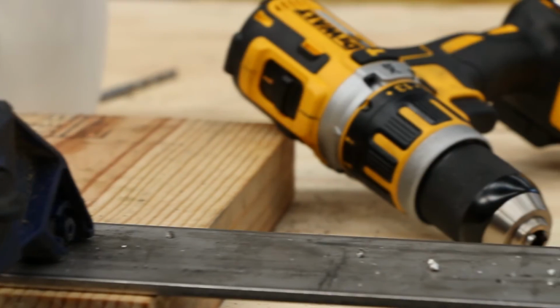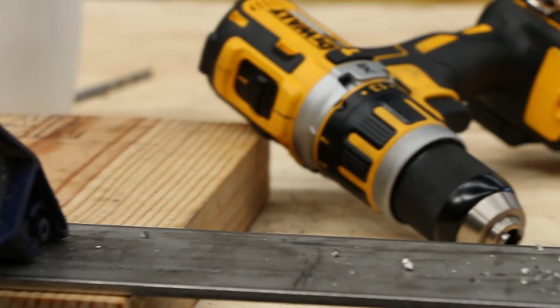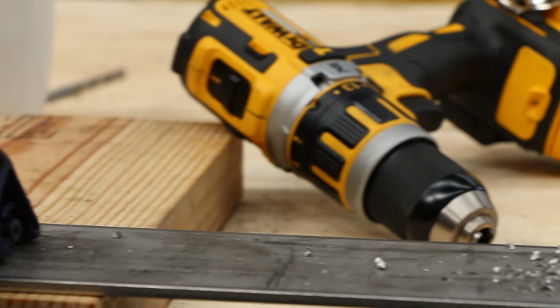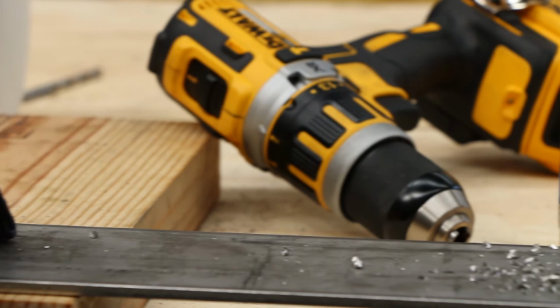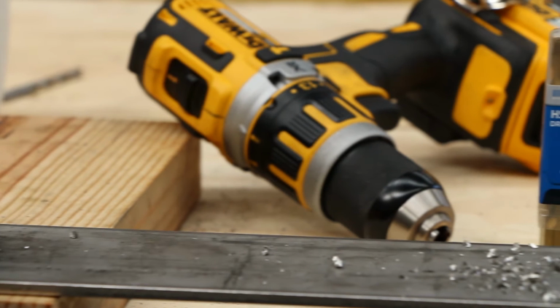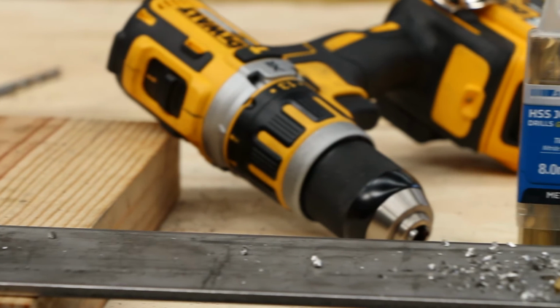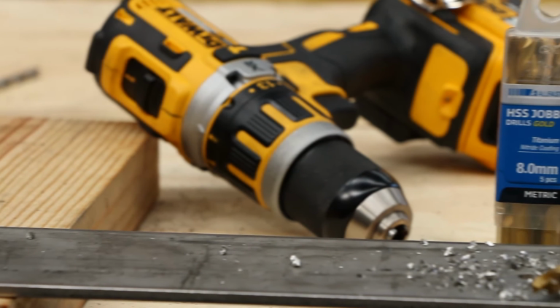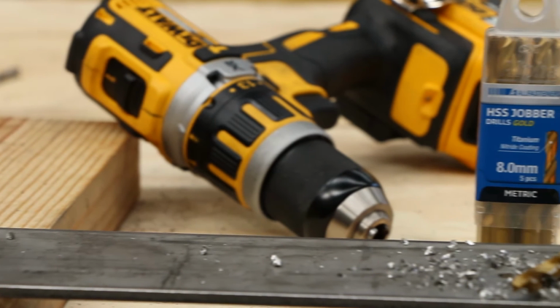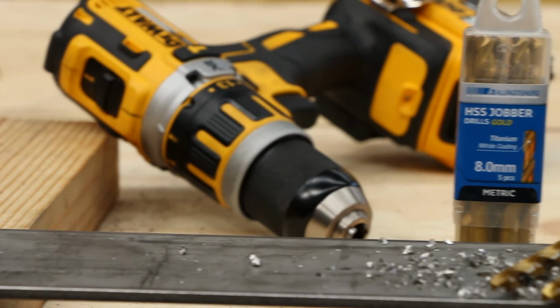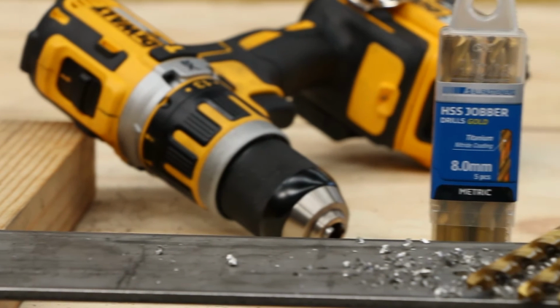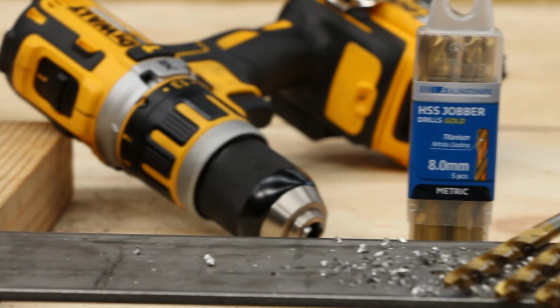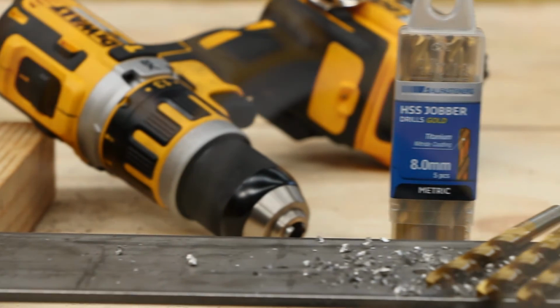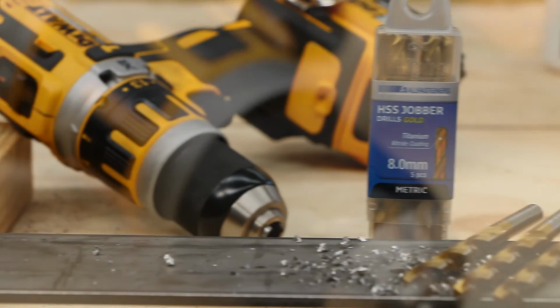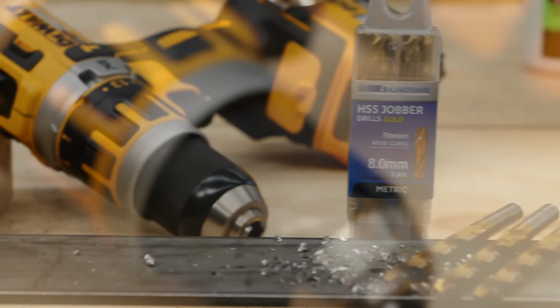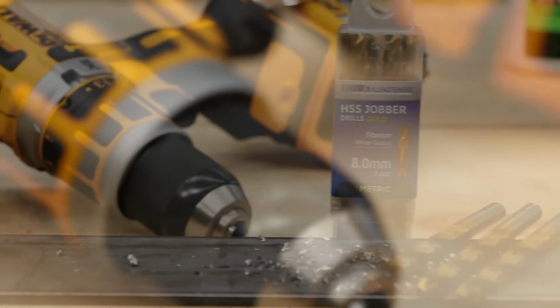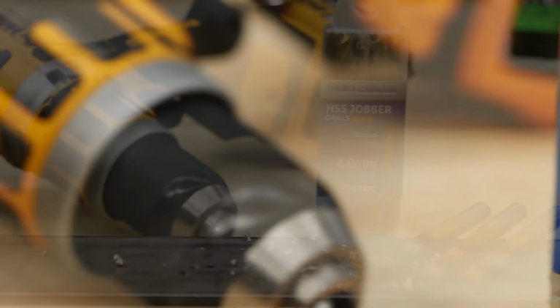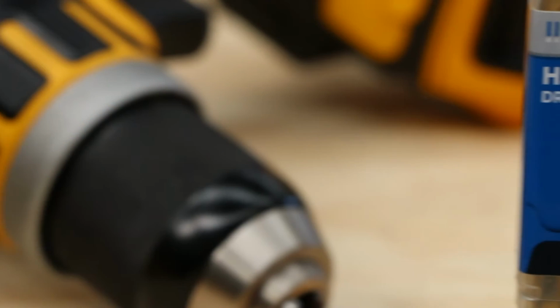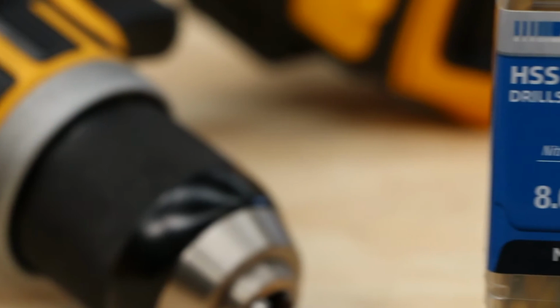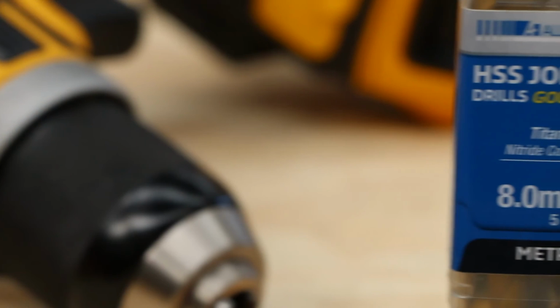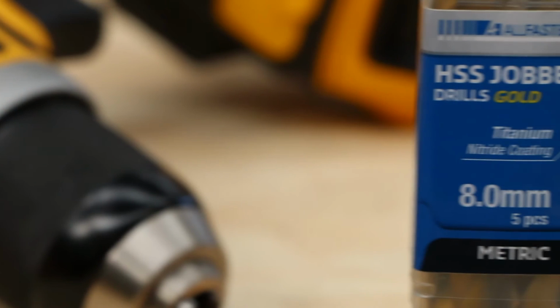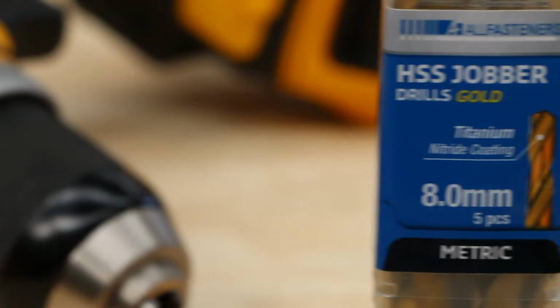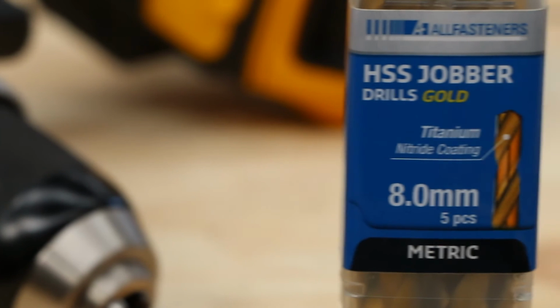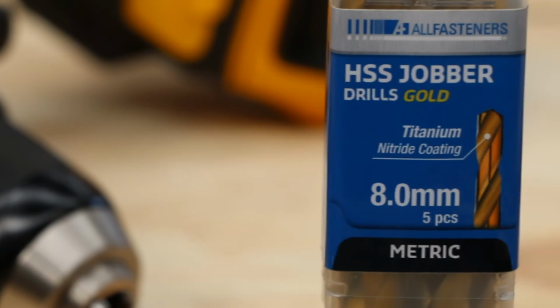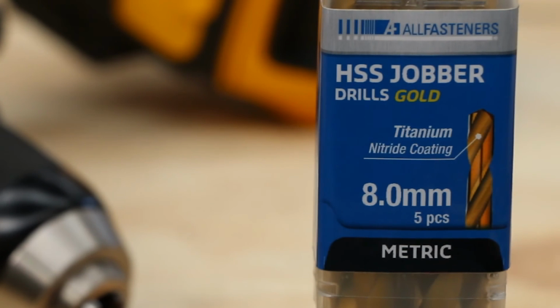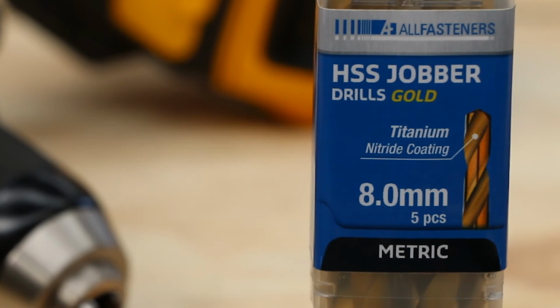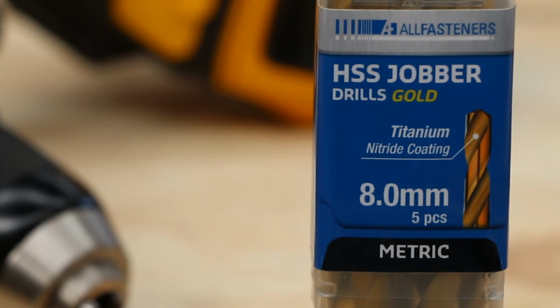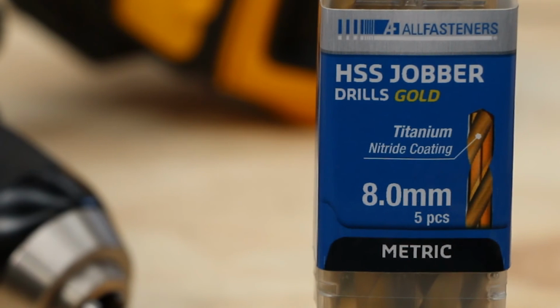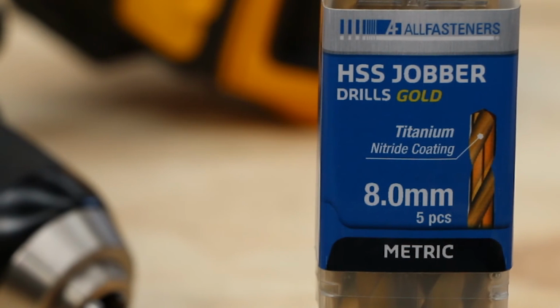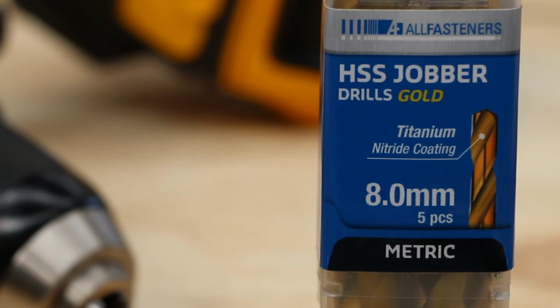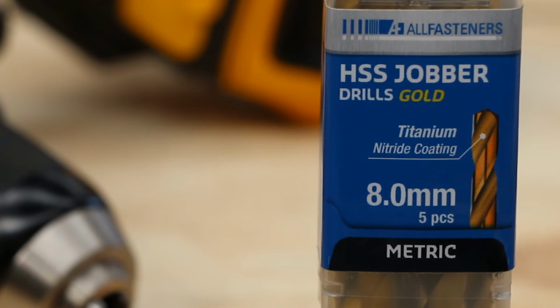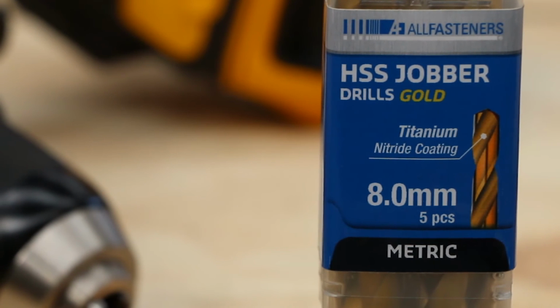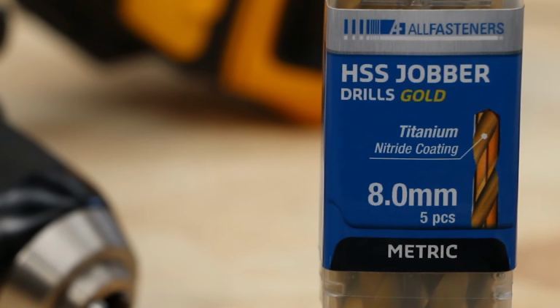Use a quality drill bit. The little bit extra you spend can make up for the time spent replacing them or struggling with inferior bits.